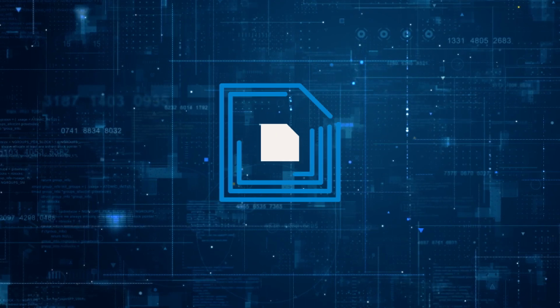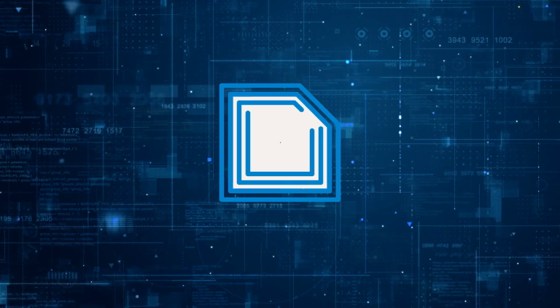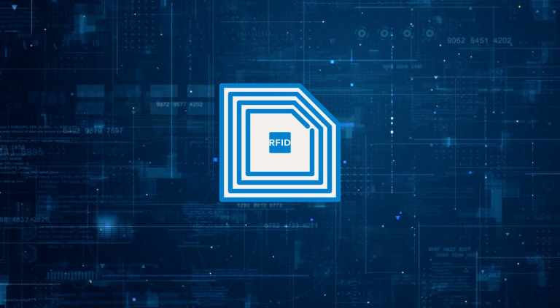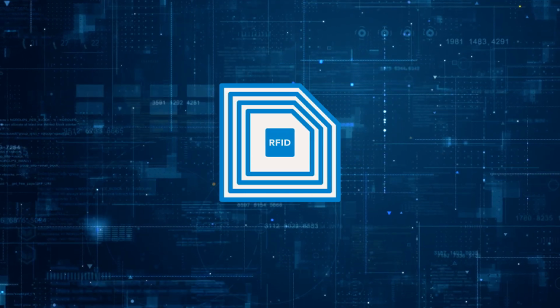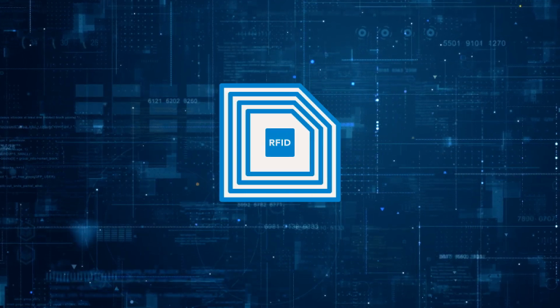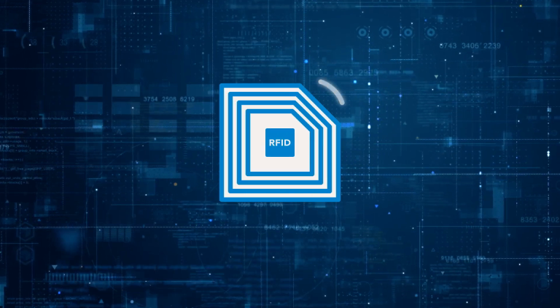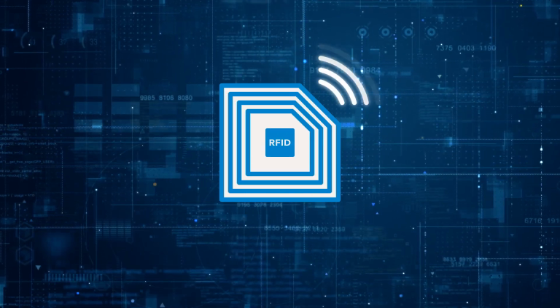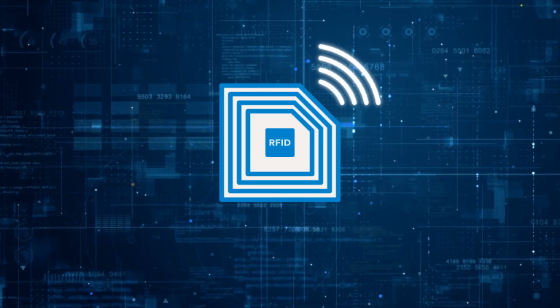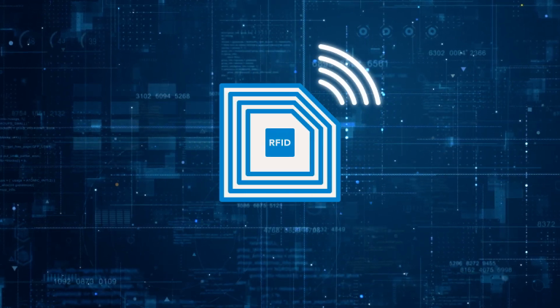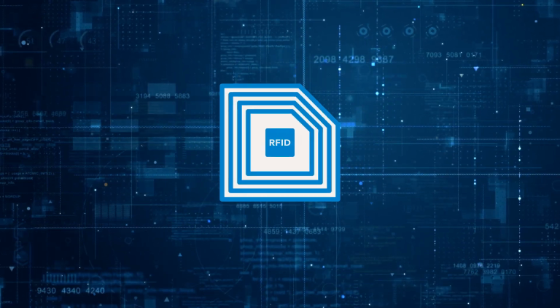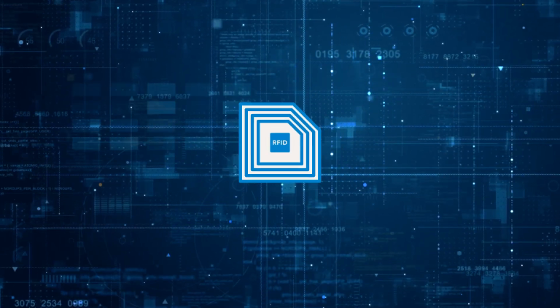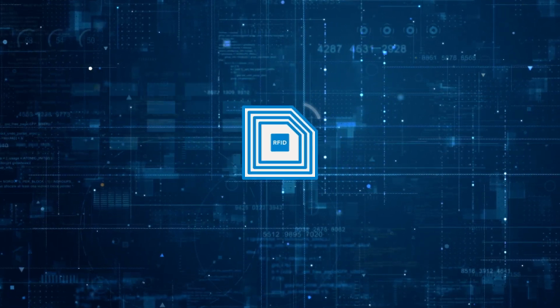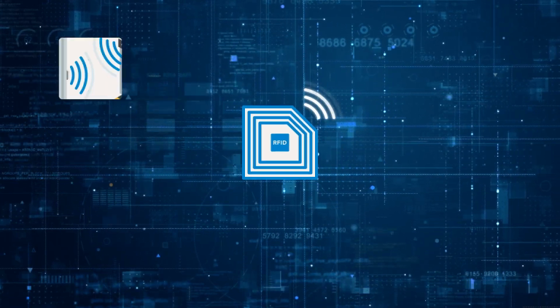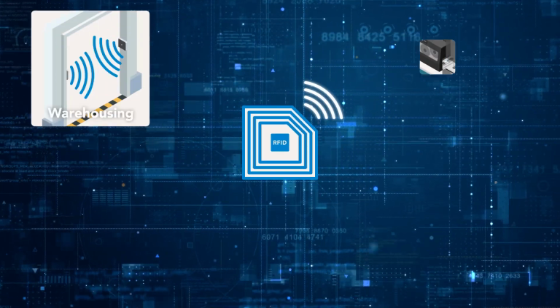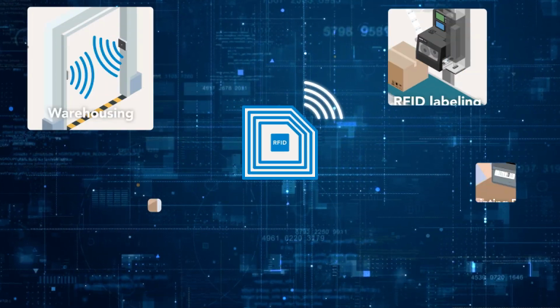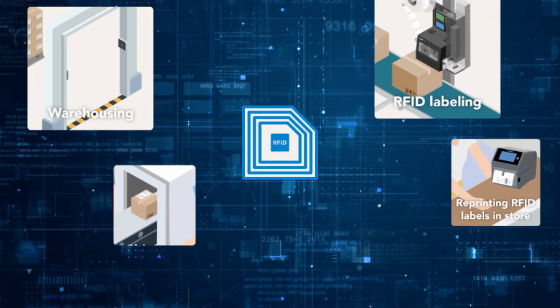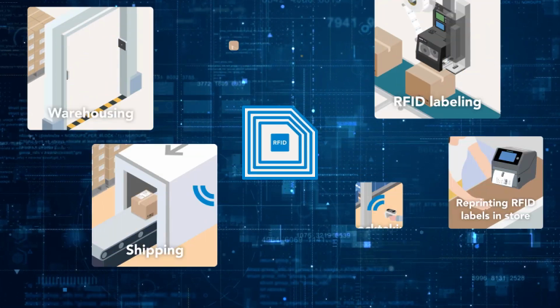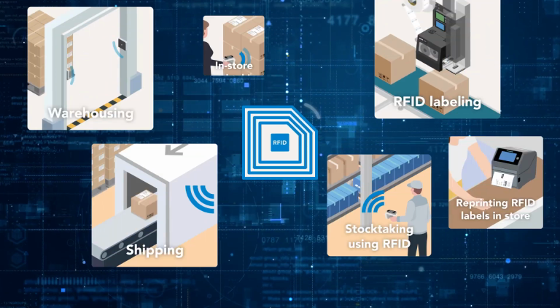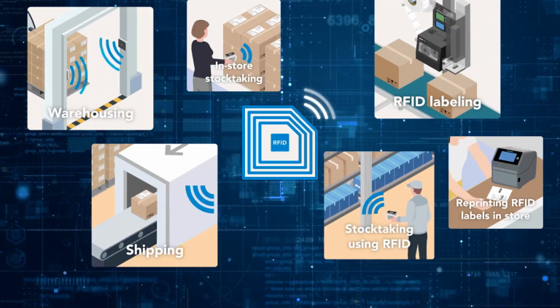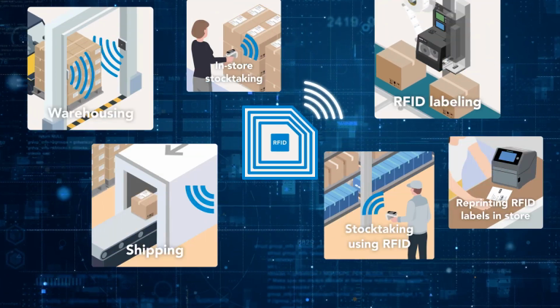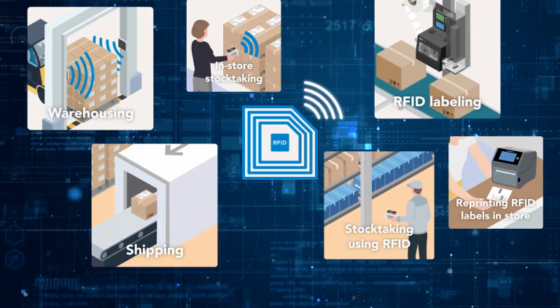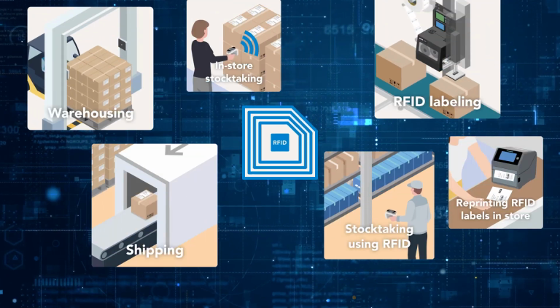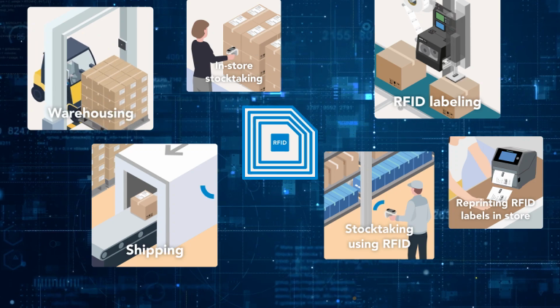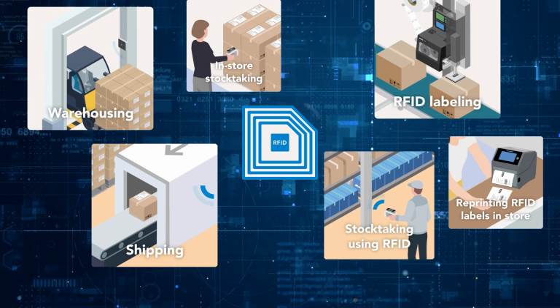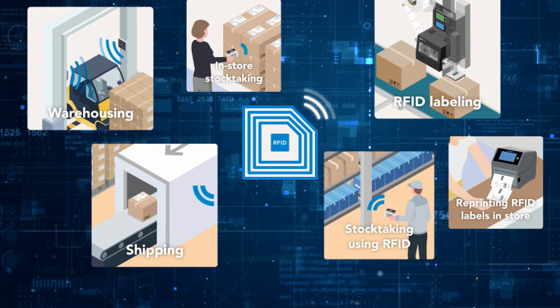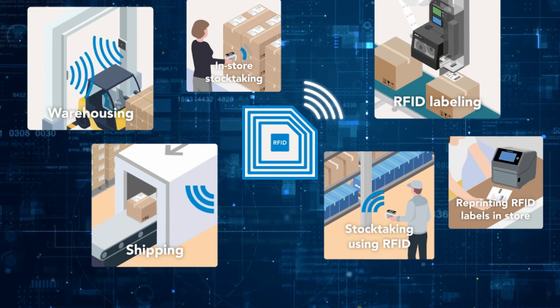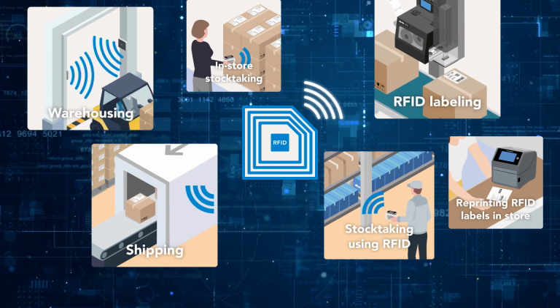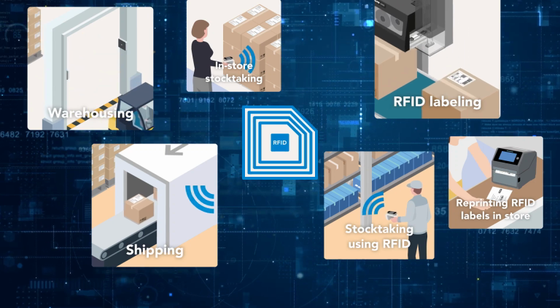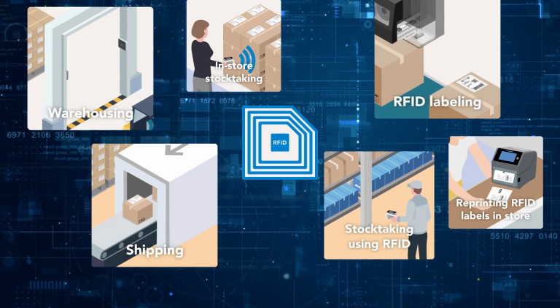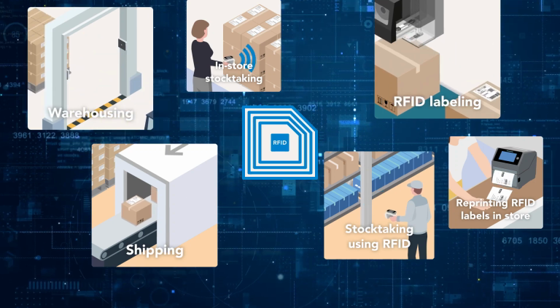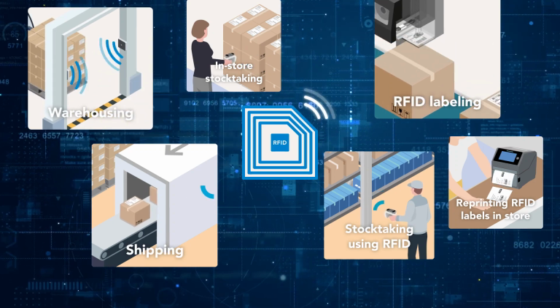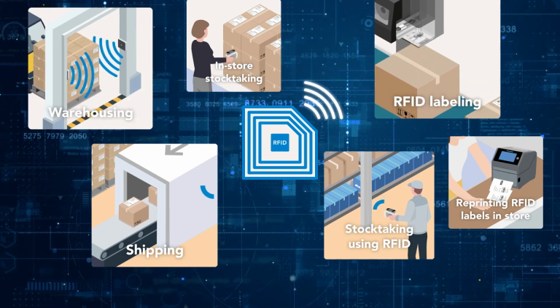RFID can automate and streamline various operations by digitizing workflows and providing item-level traceability with serial numbers.